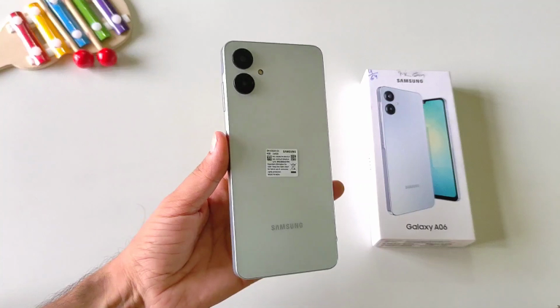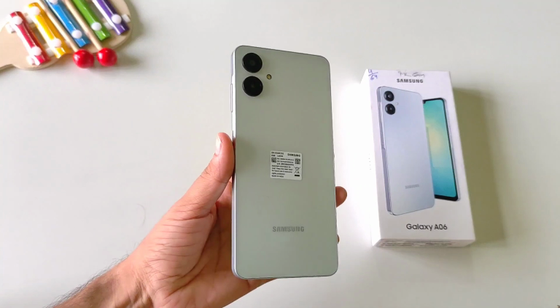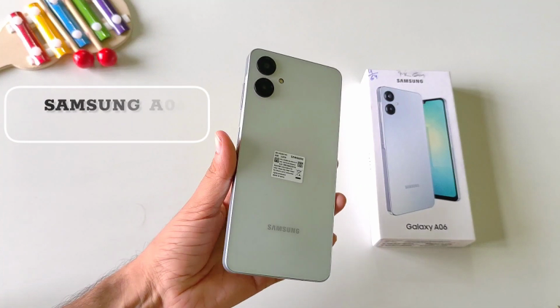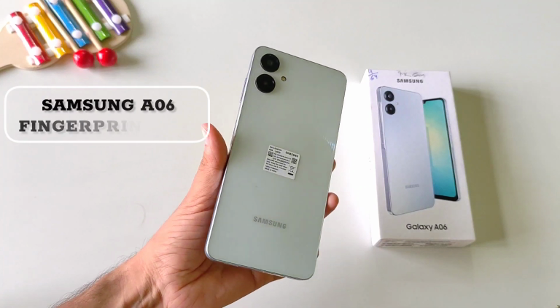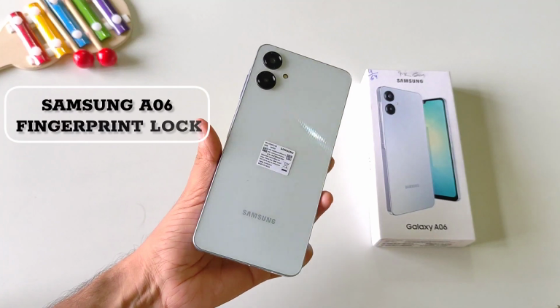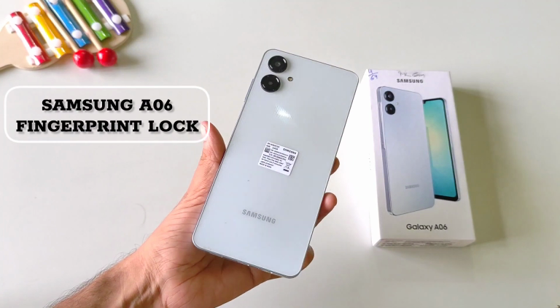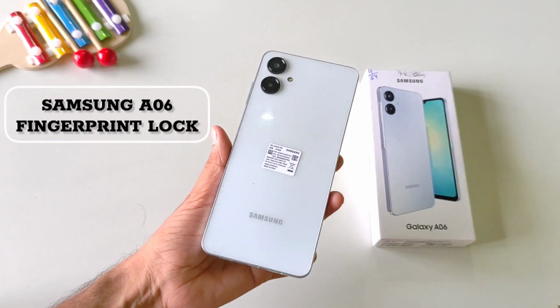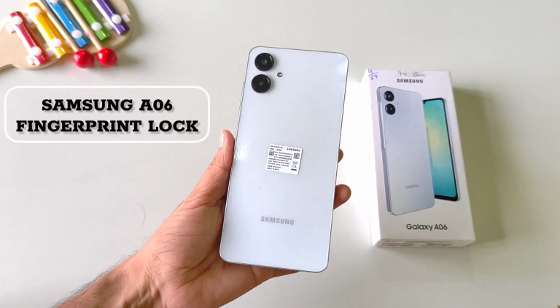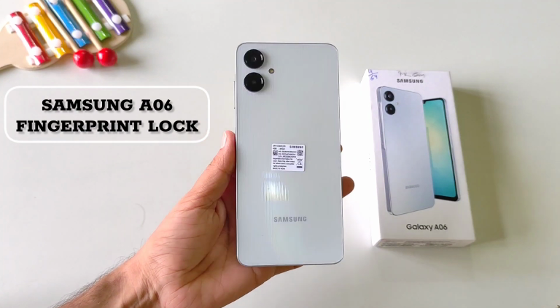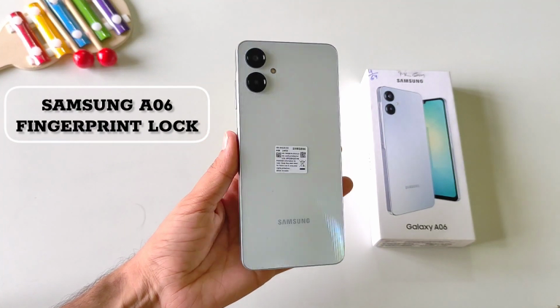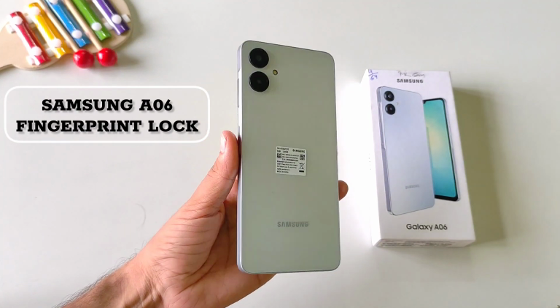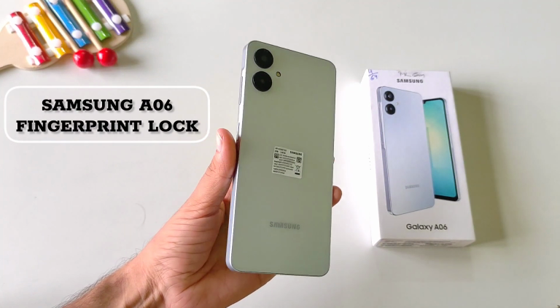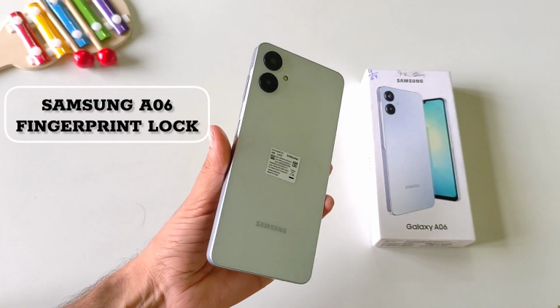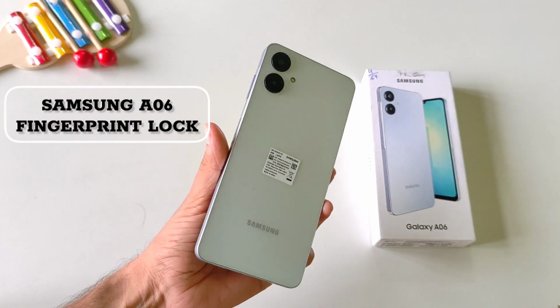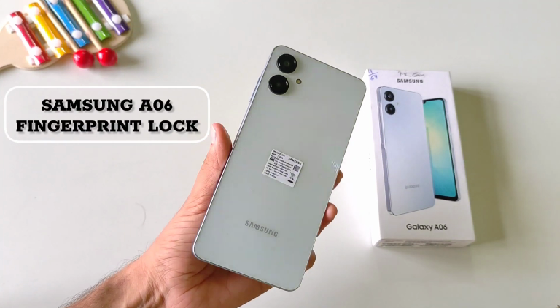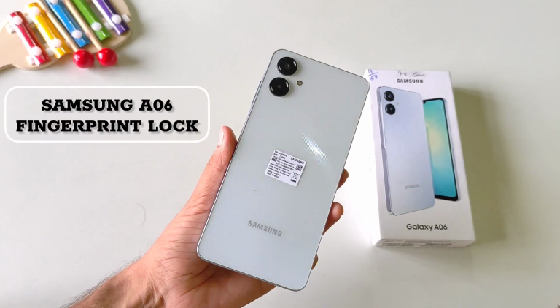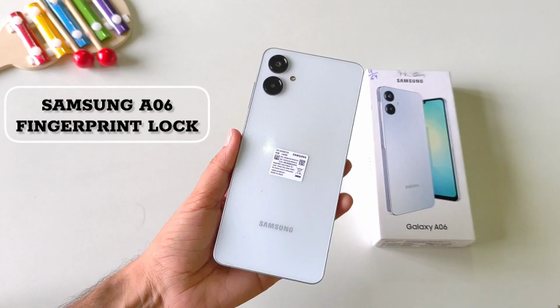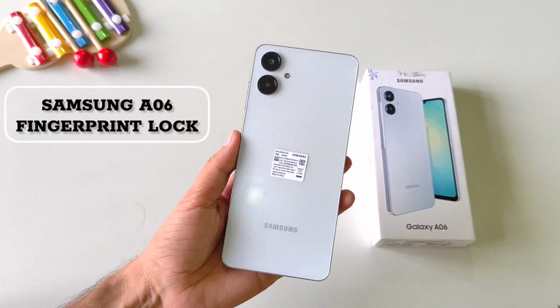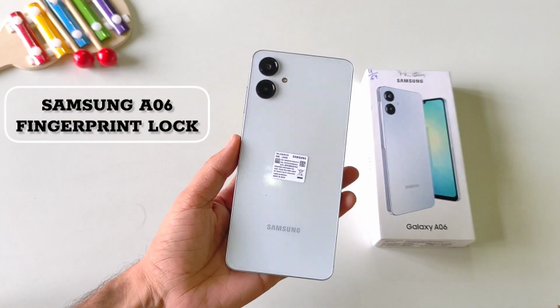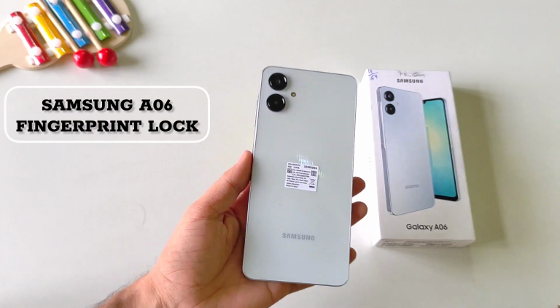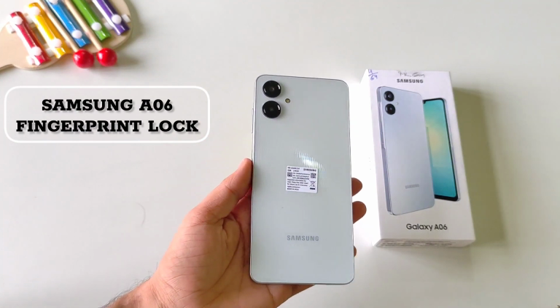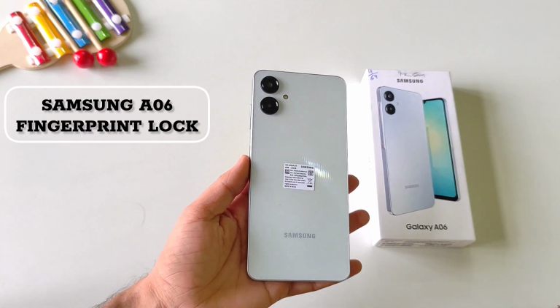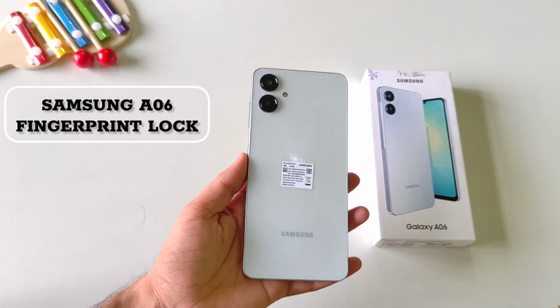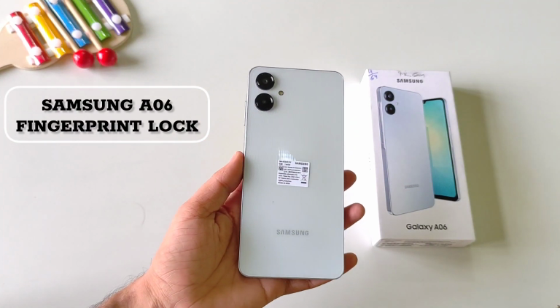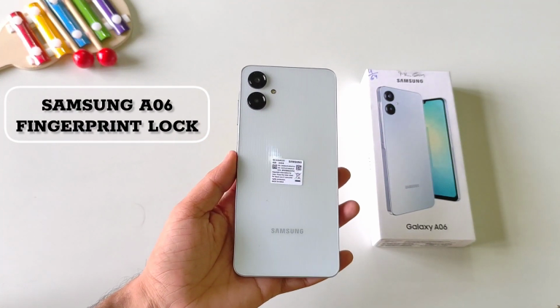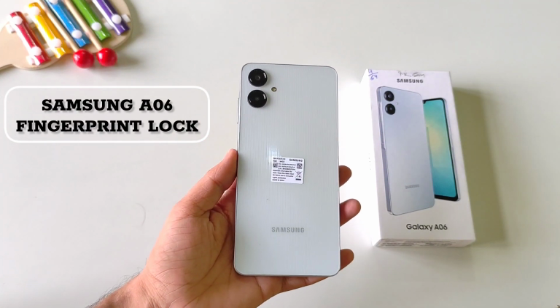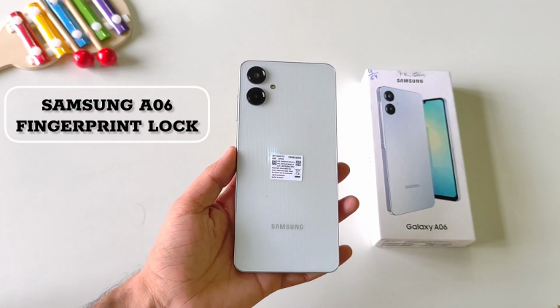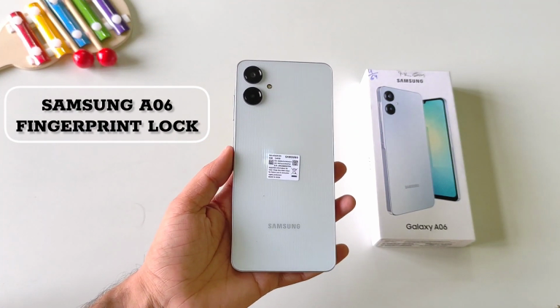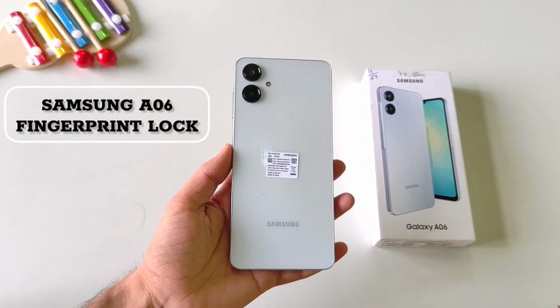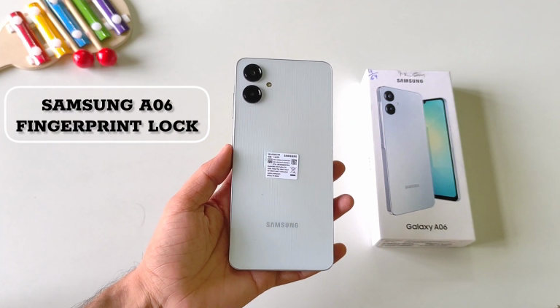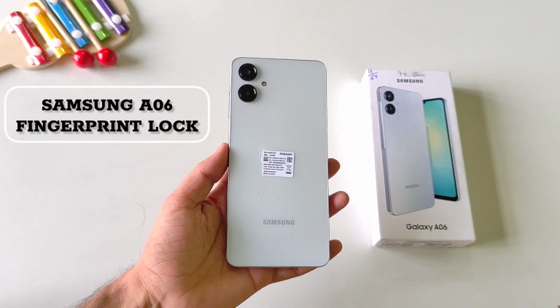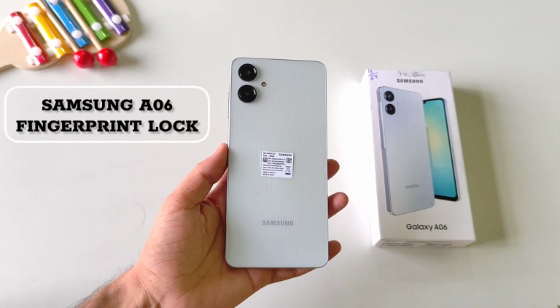This is Samsung Galaxy A06 smartphone and if you want to set your fingerprint lock then this is the video for you.